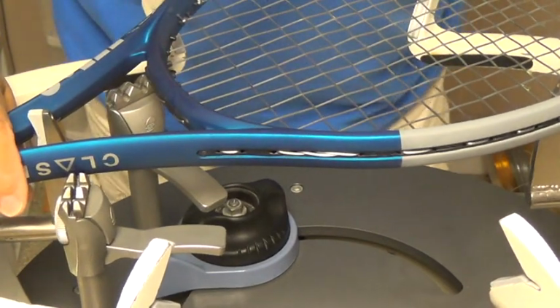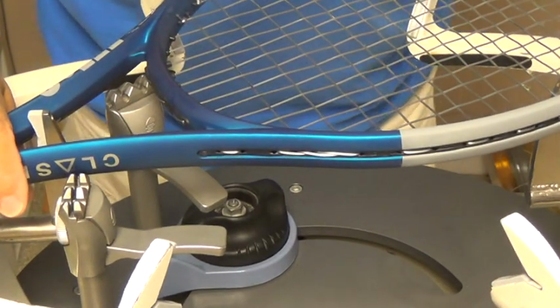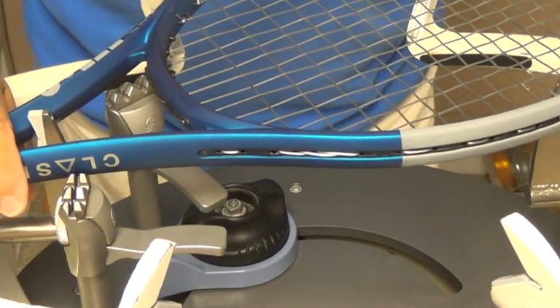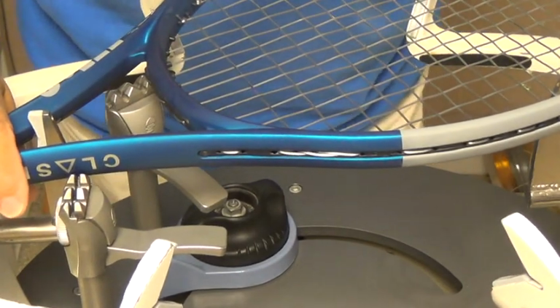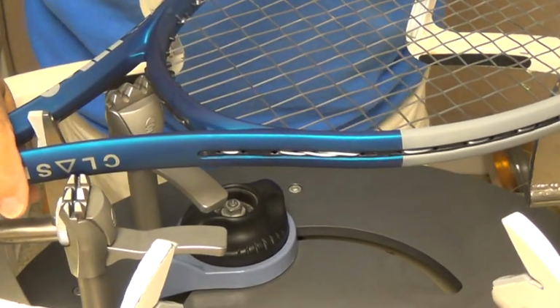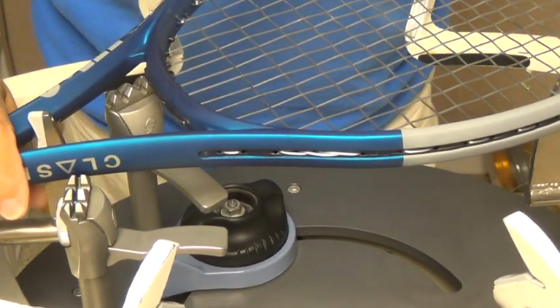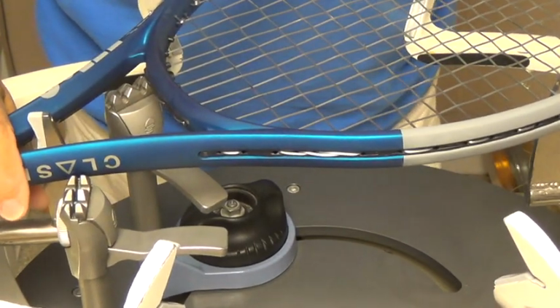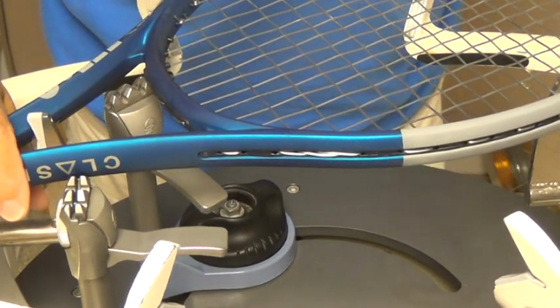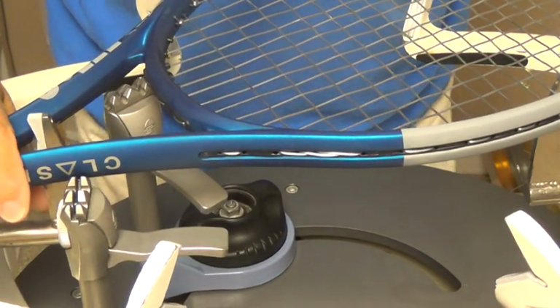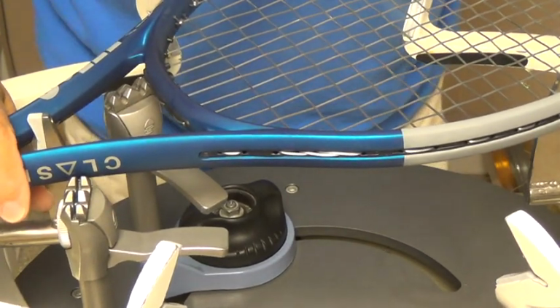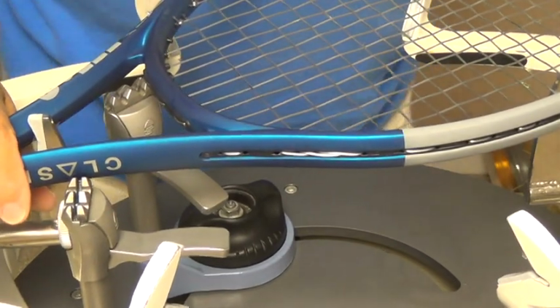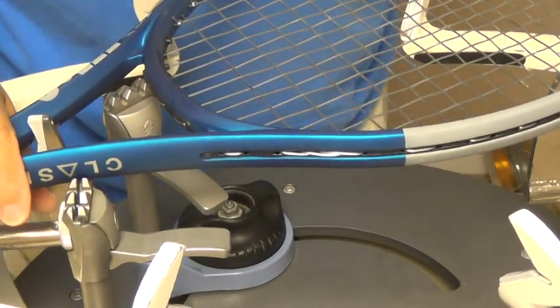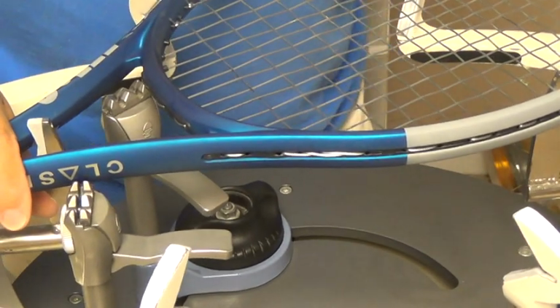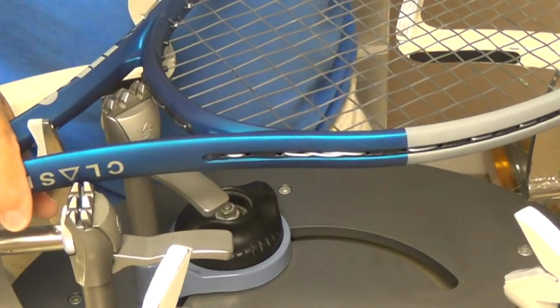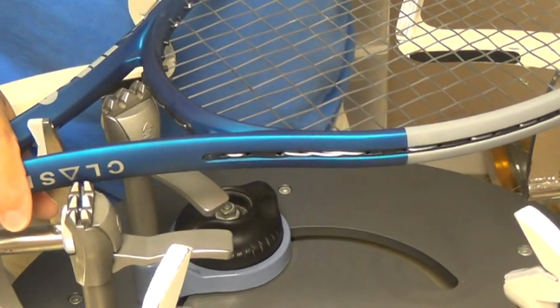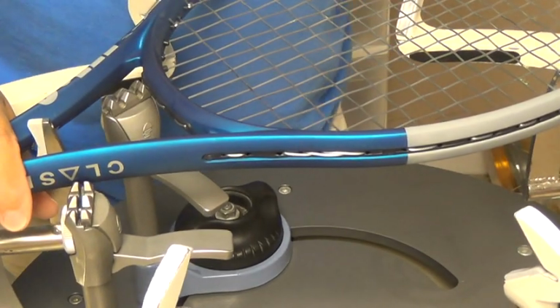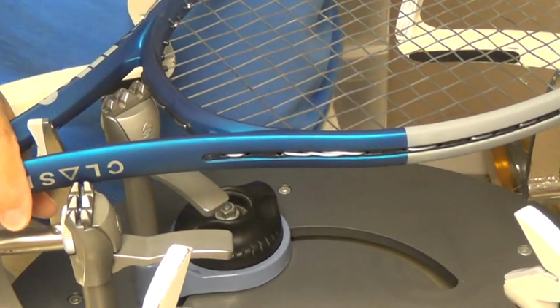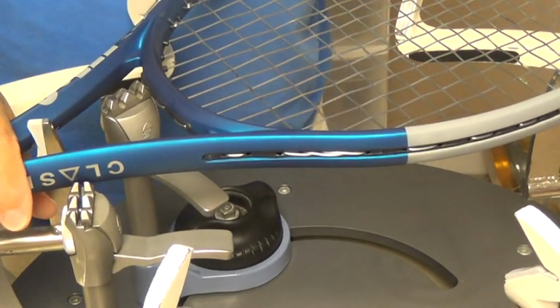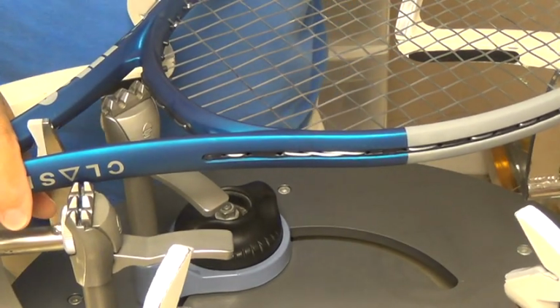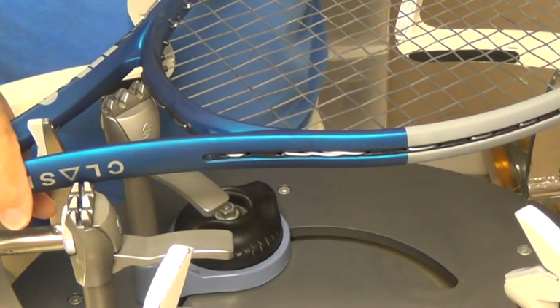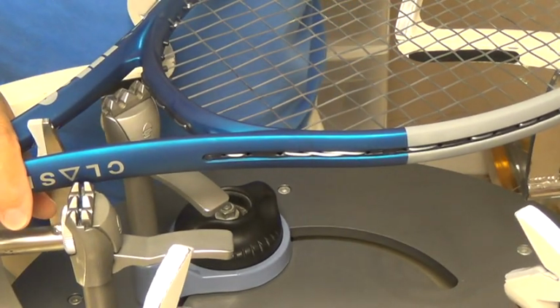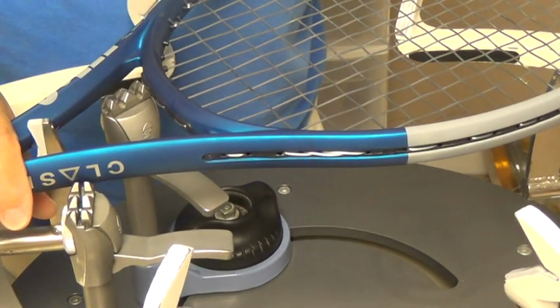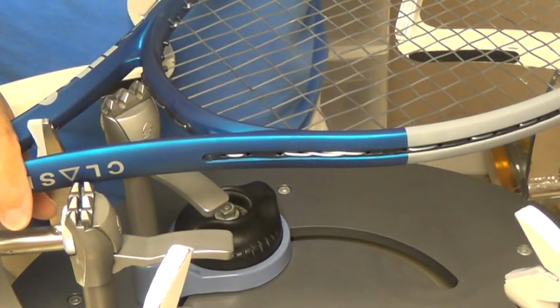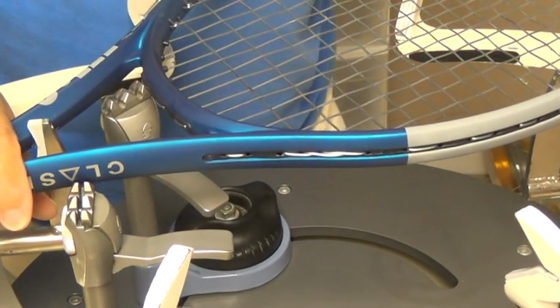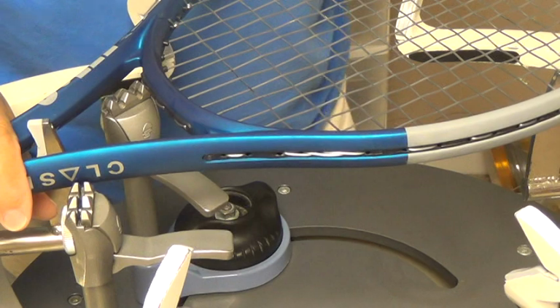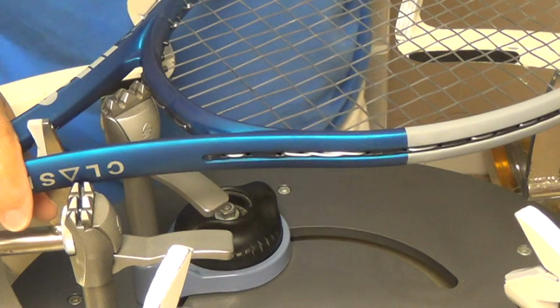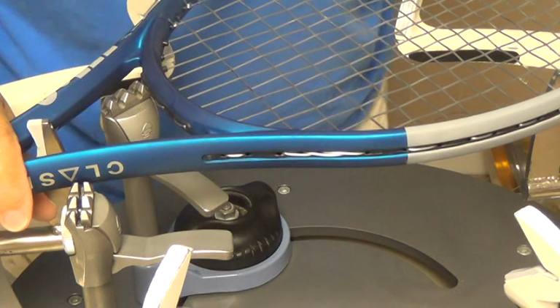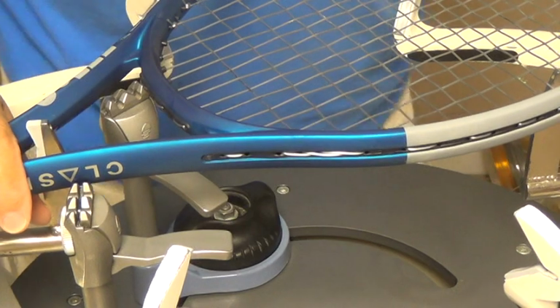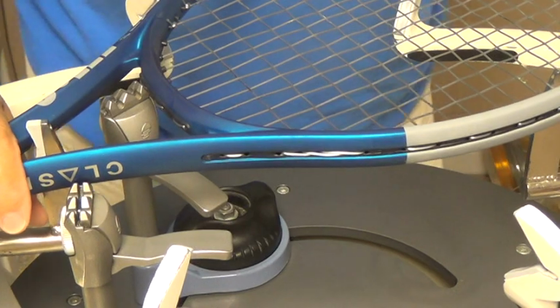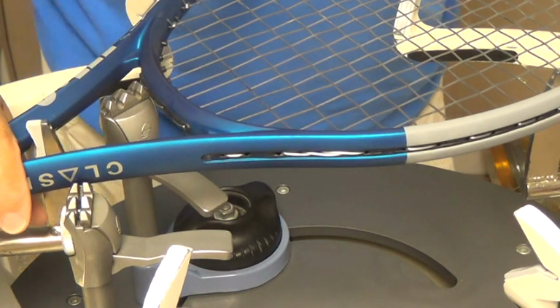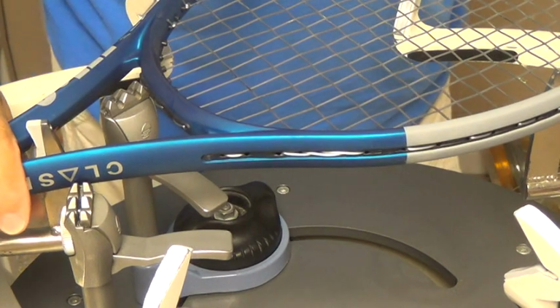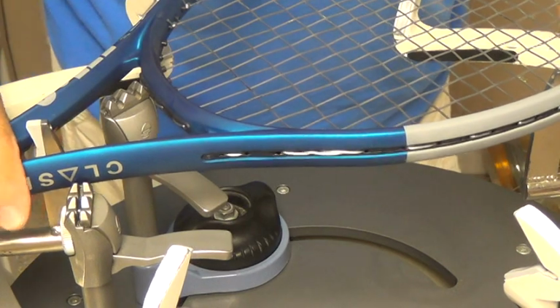I'm going to string this racket with two pieces of string. But before I start I want to point out something.